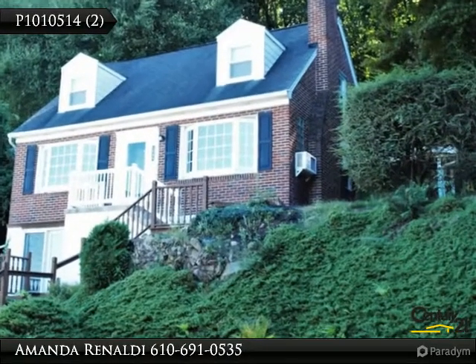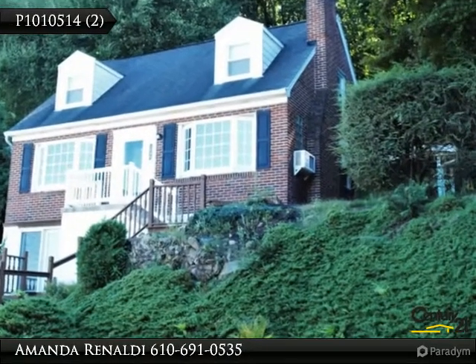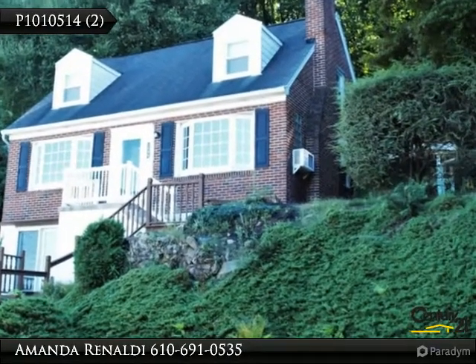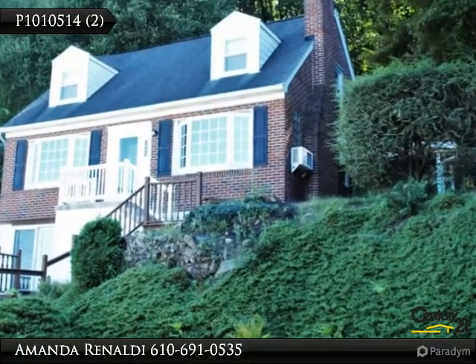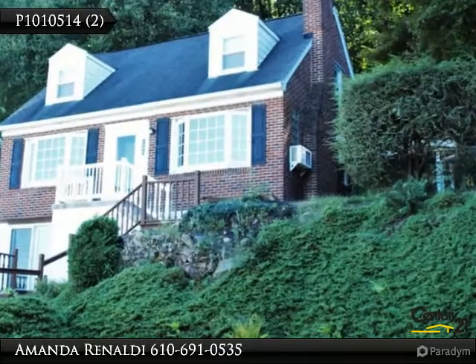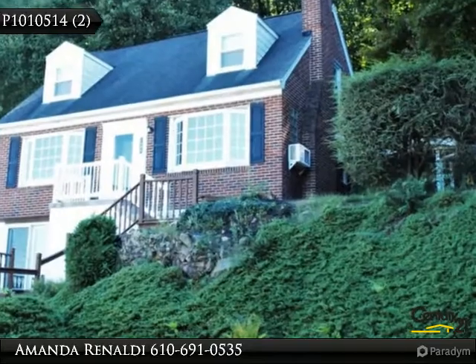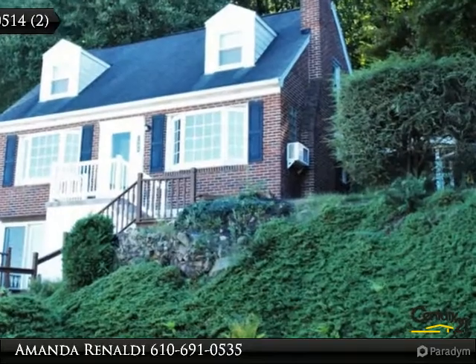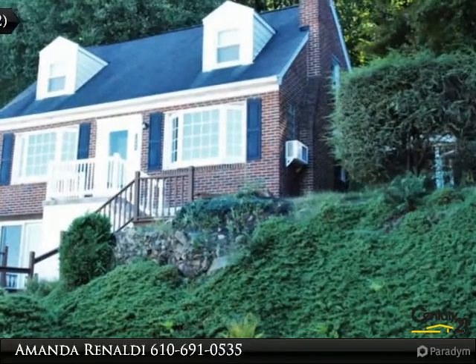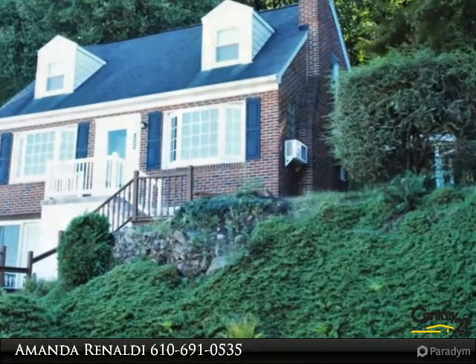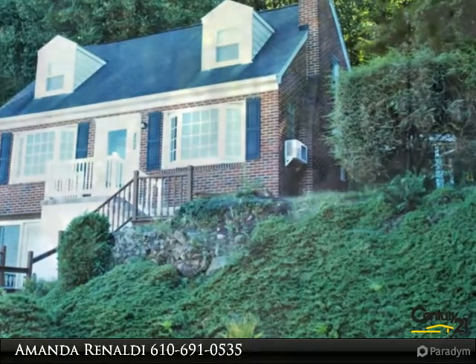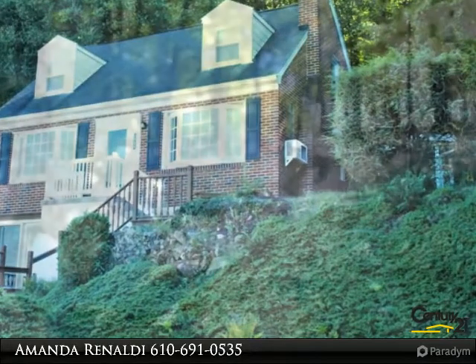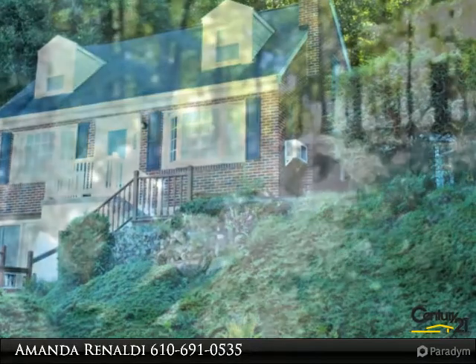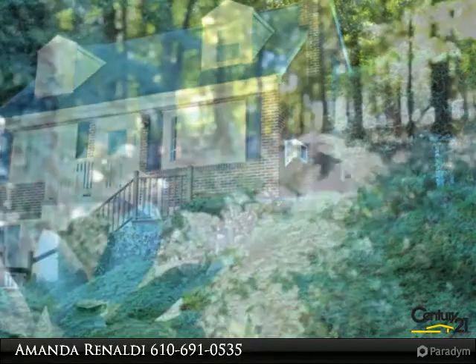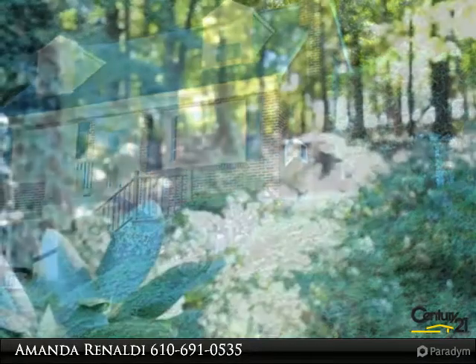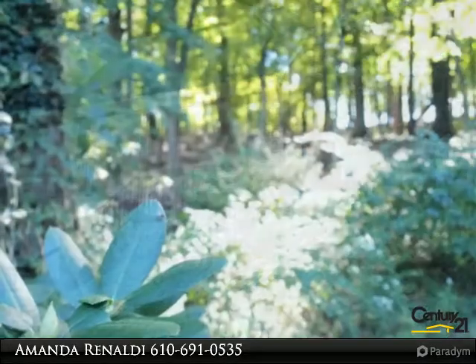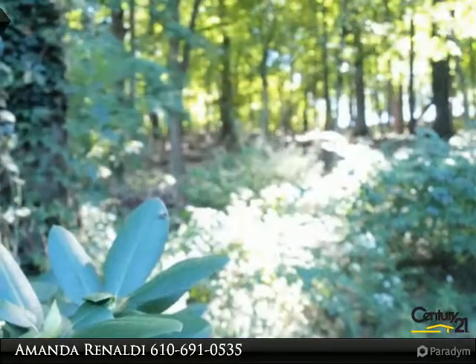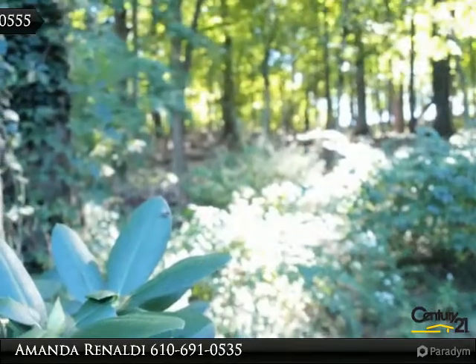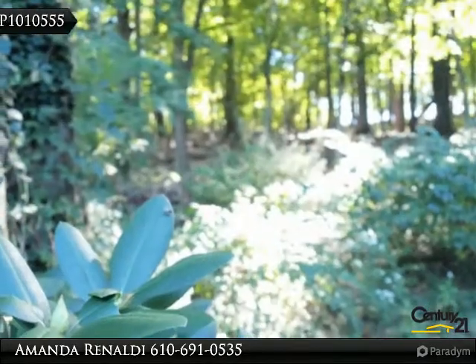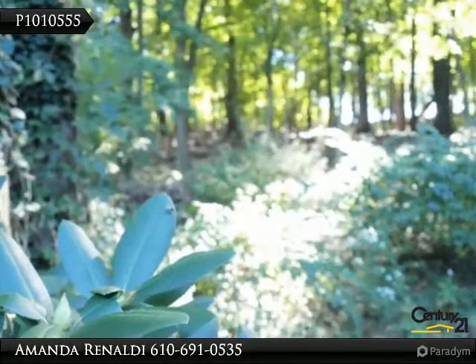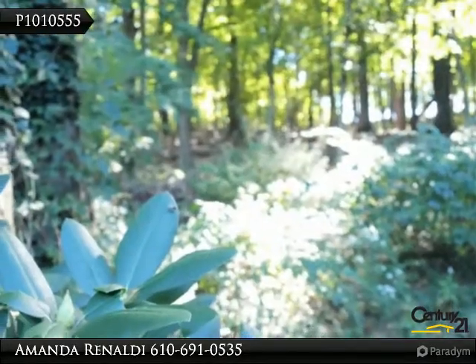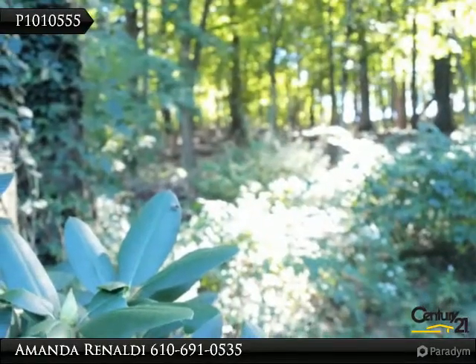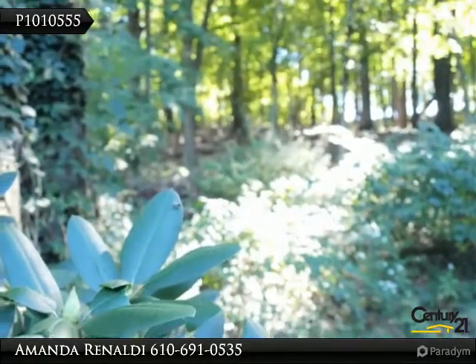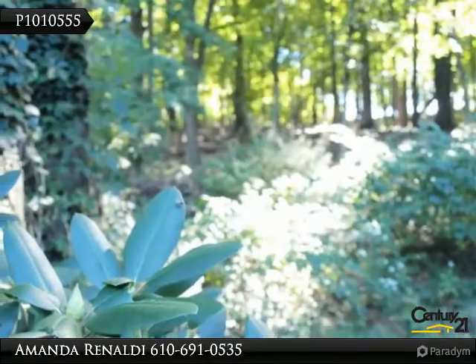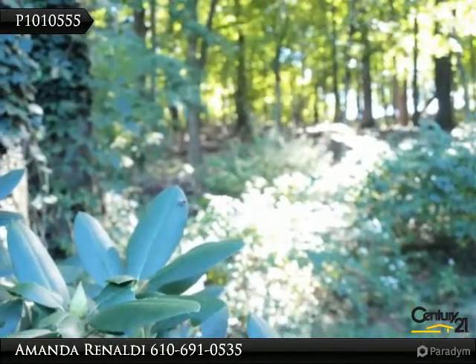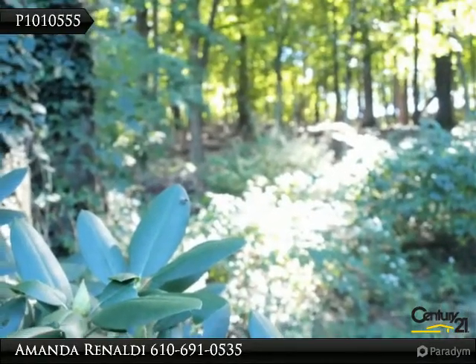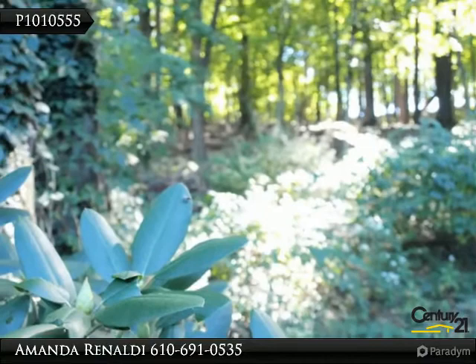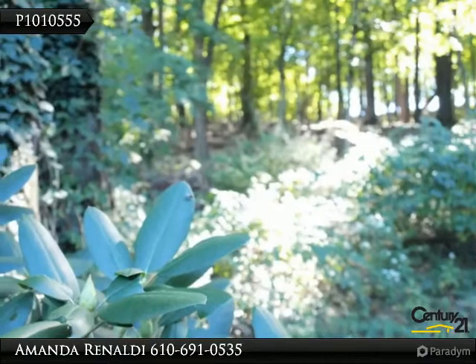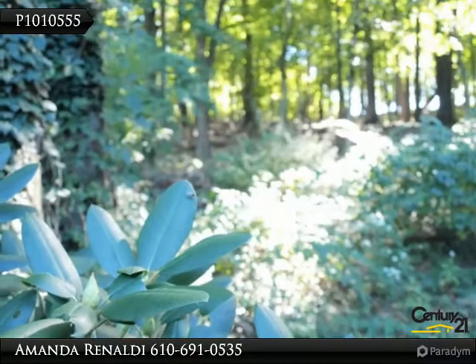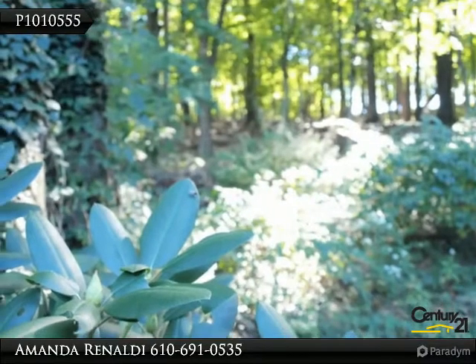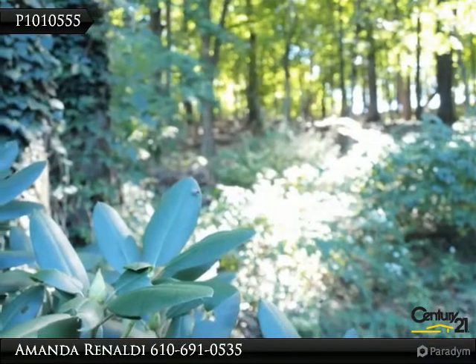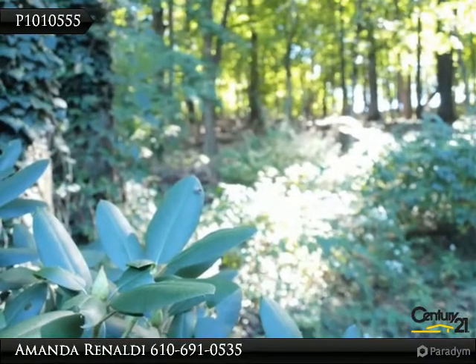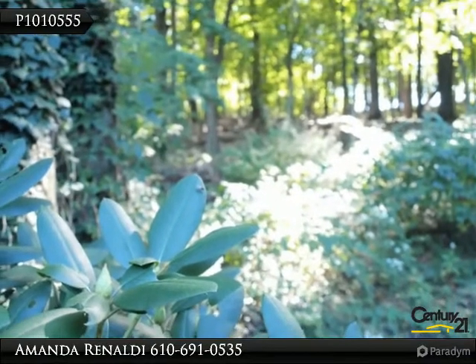Finished basement has plenty of room and functionality, complemented with a free-standing stove to keep warm on those cold winter nights.